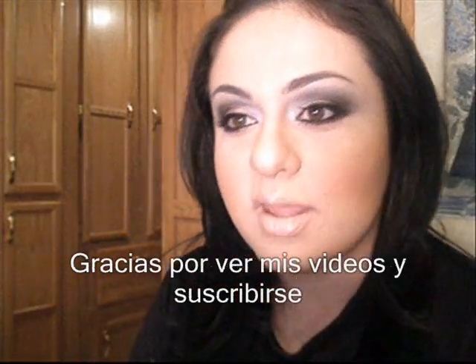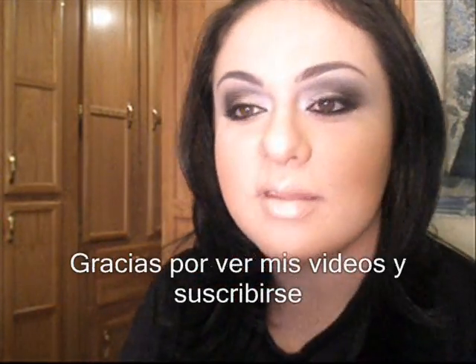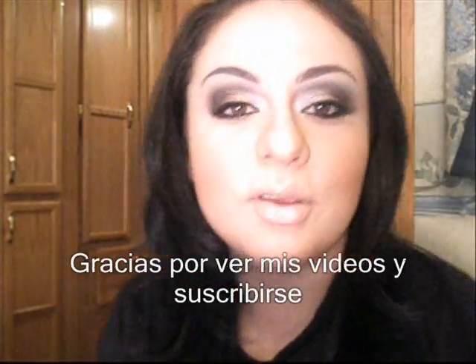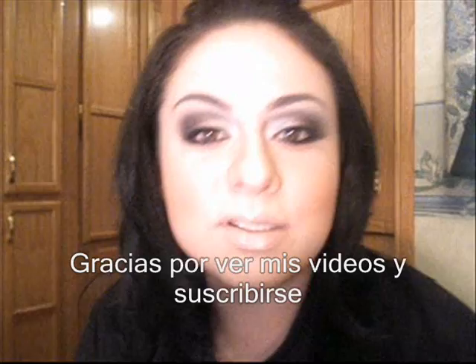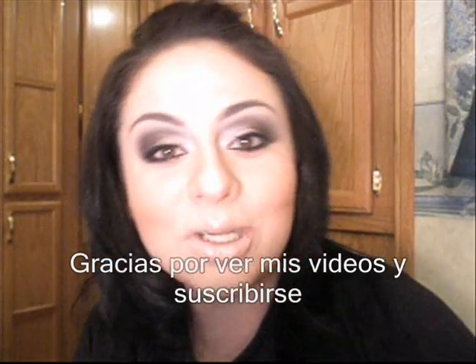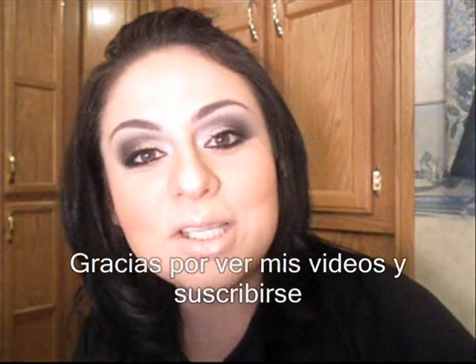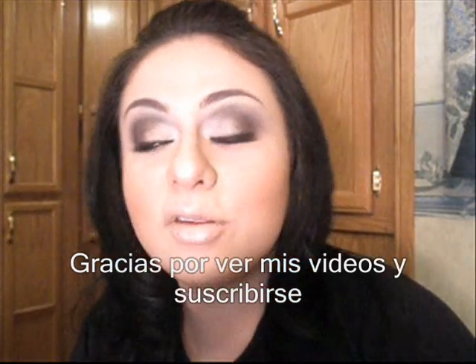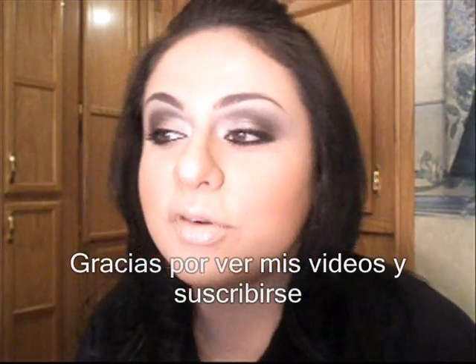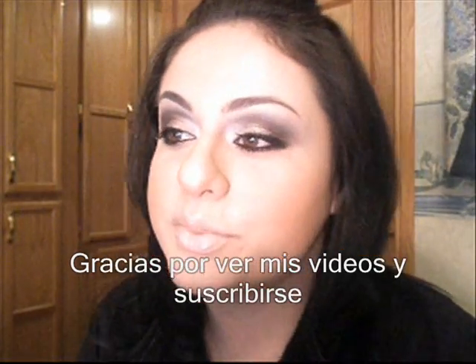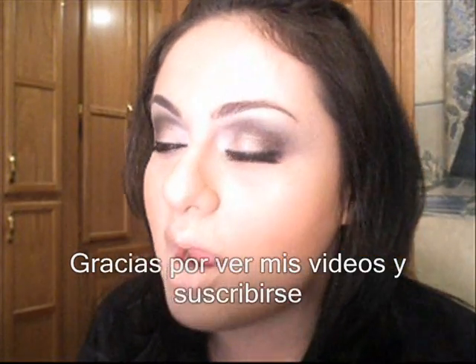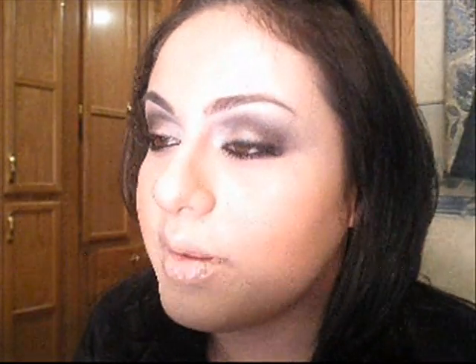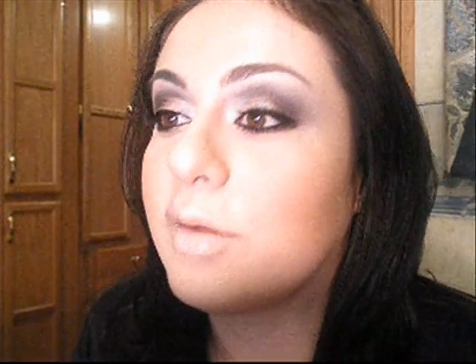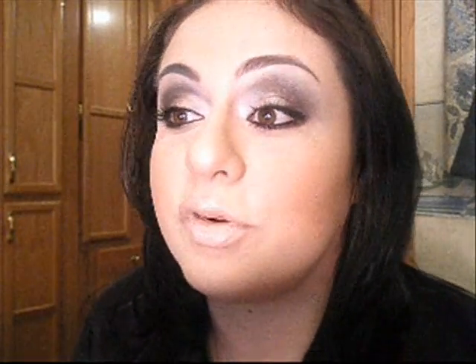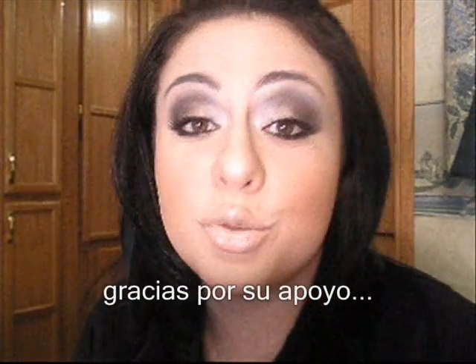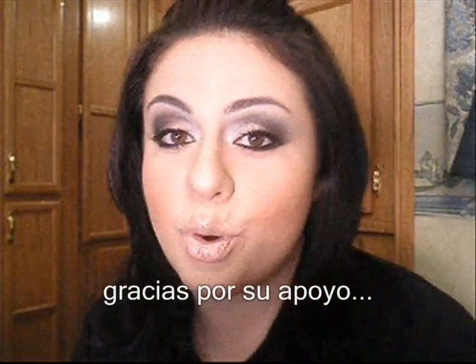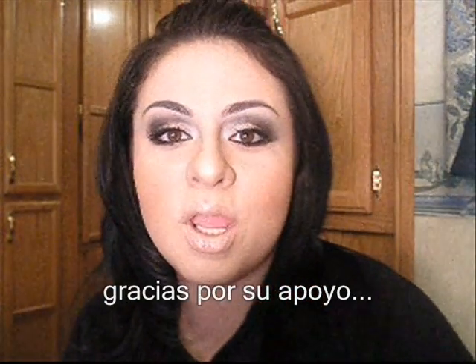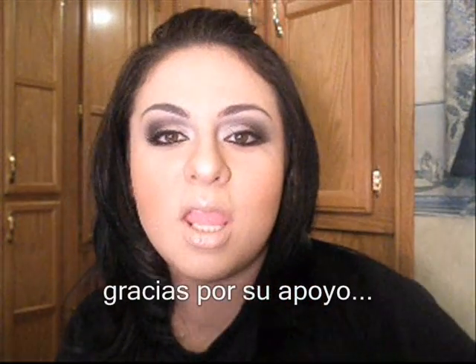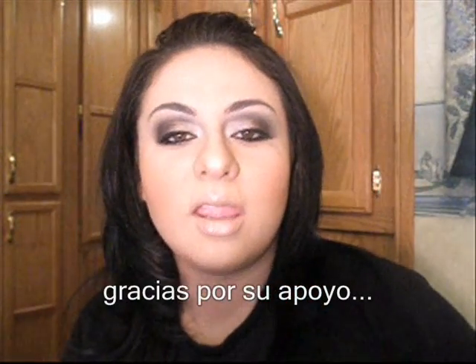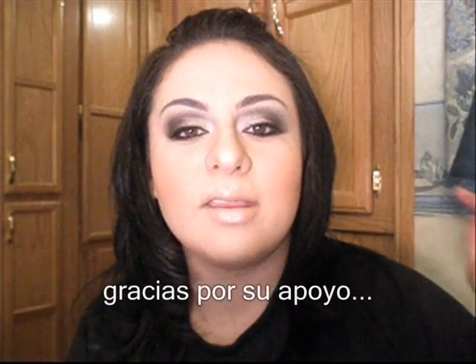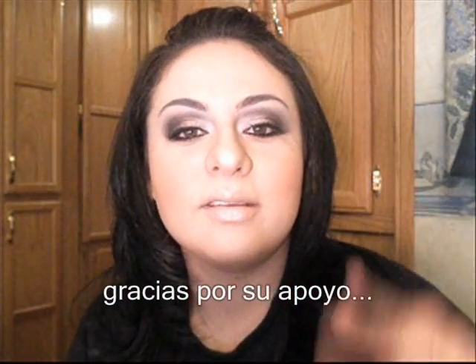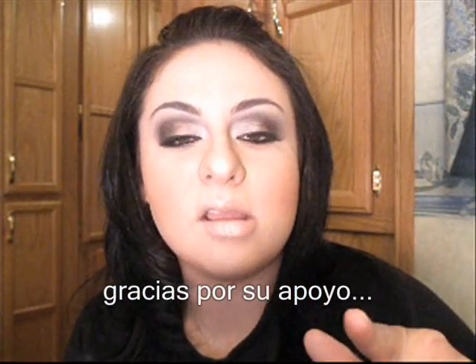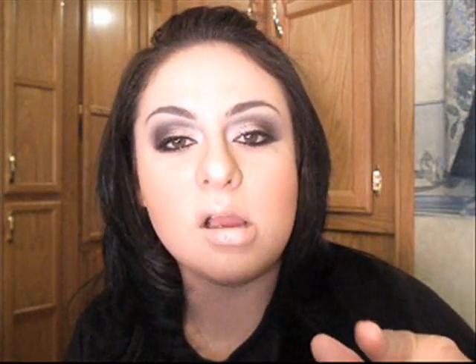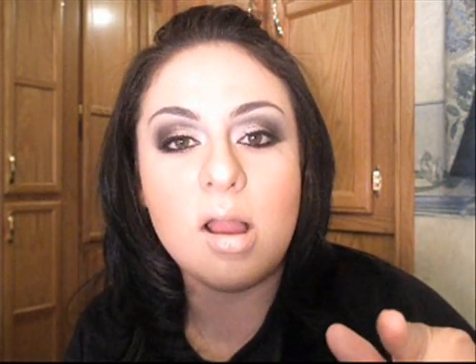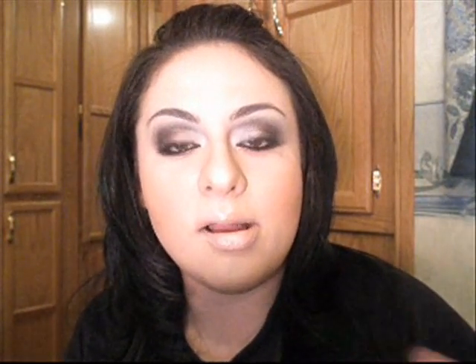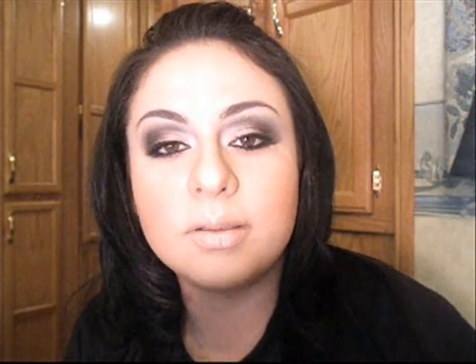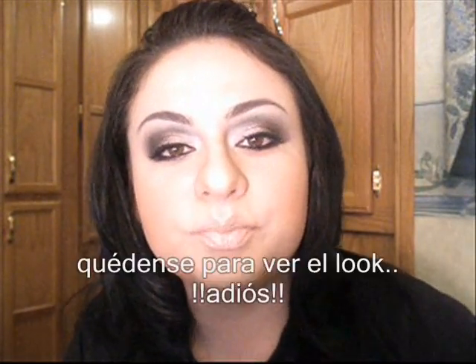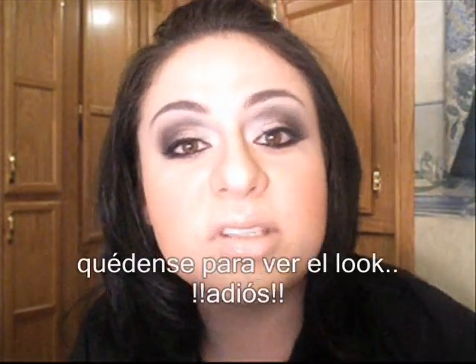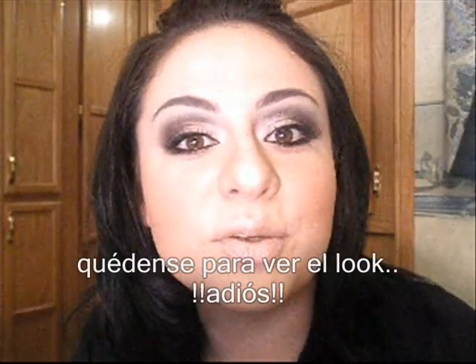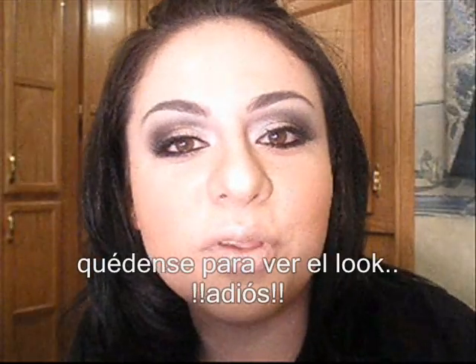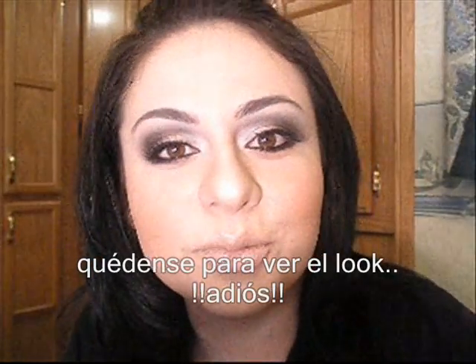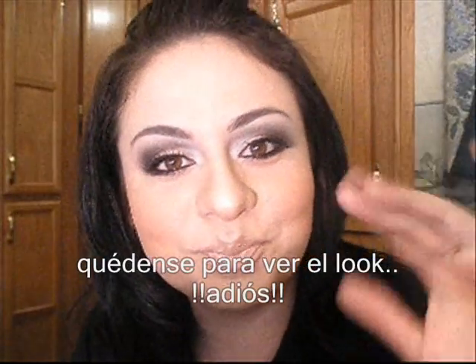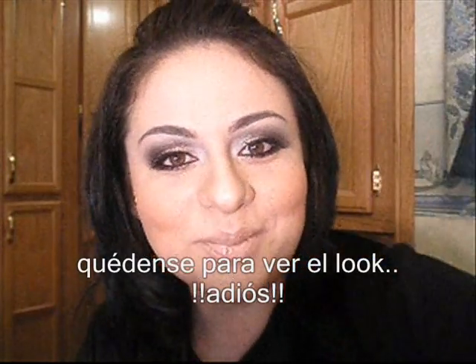Thank you guys for watching, thank you for subscribing, thank you for your support. Stay tuned for the look. Bye!